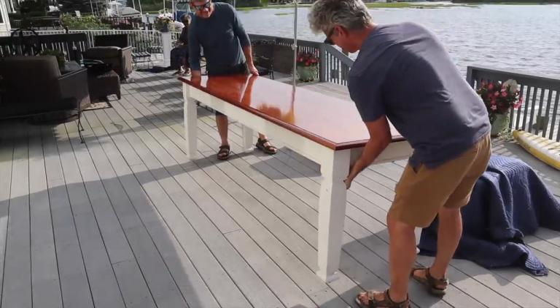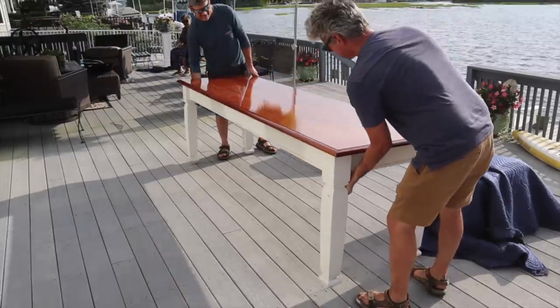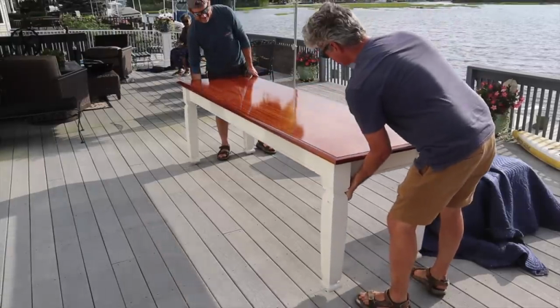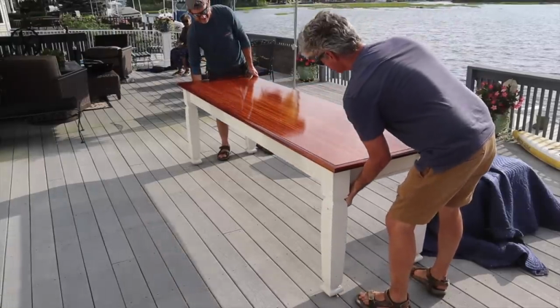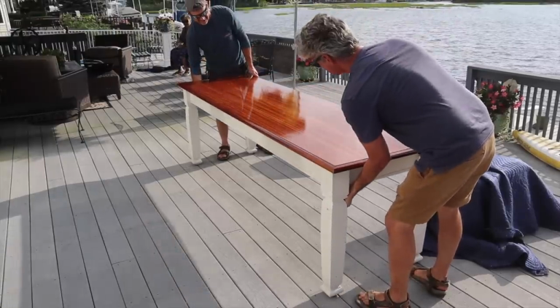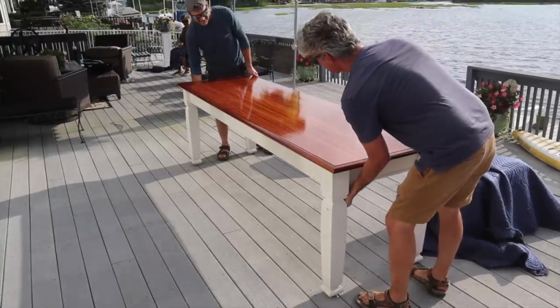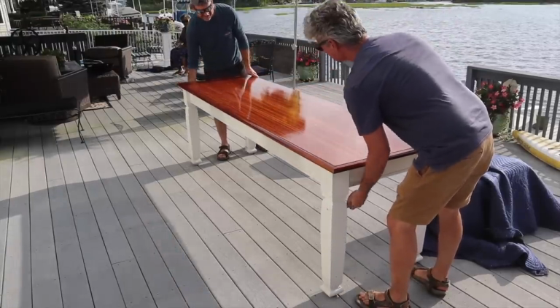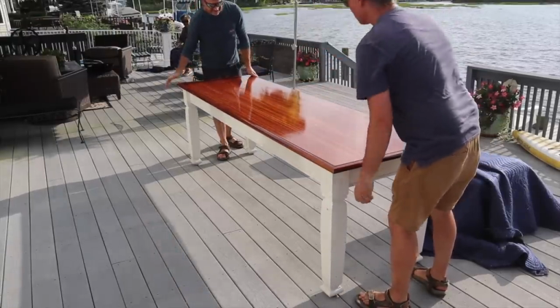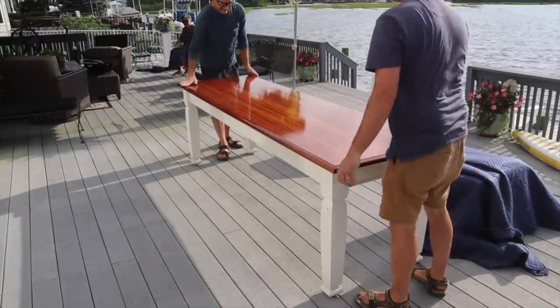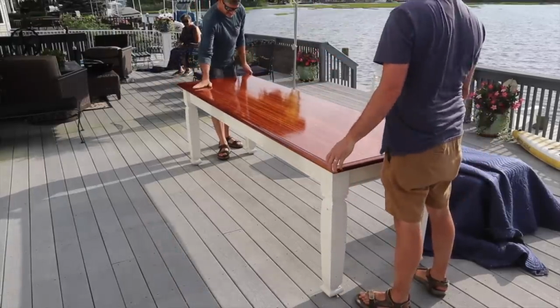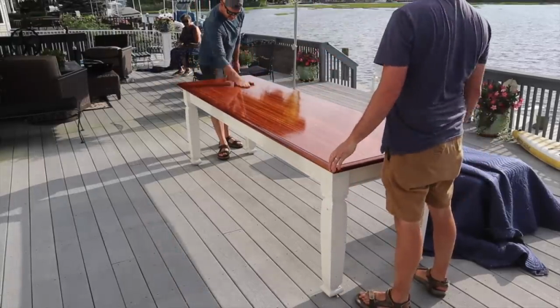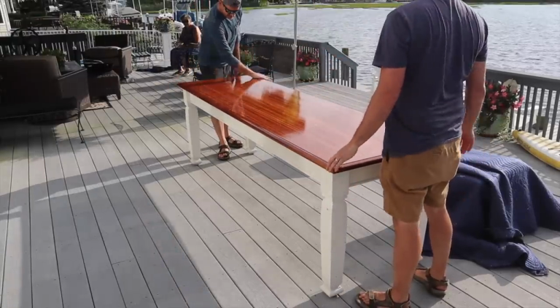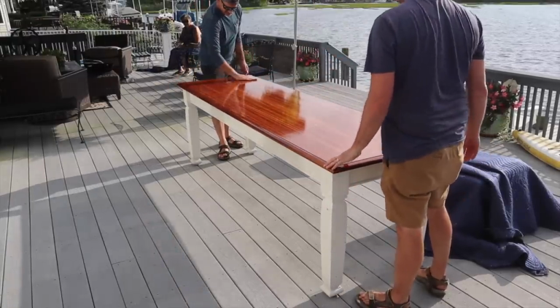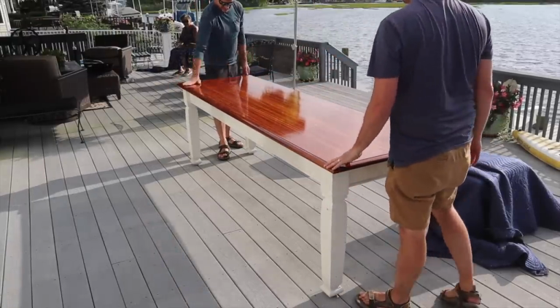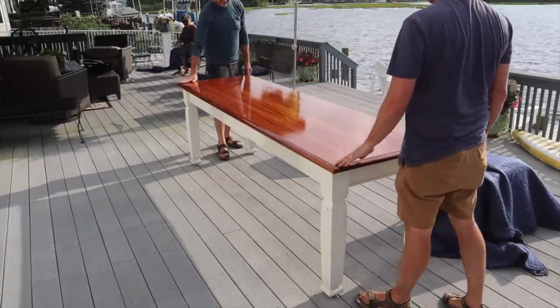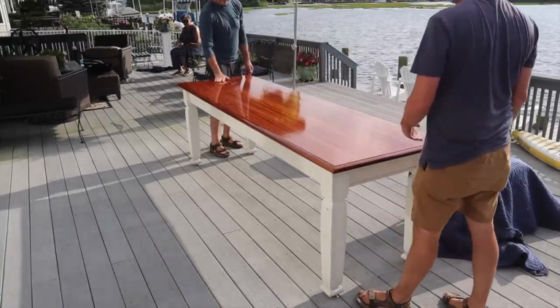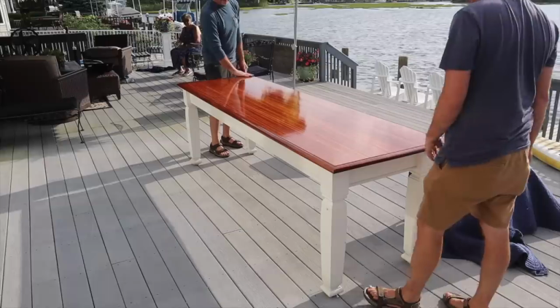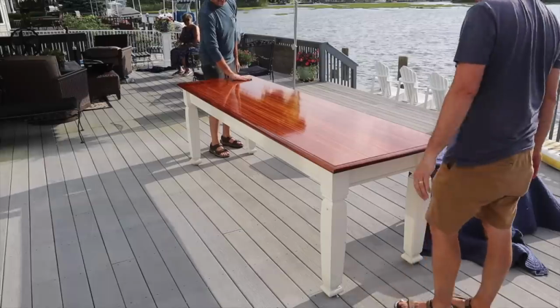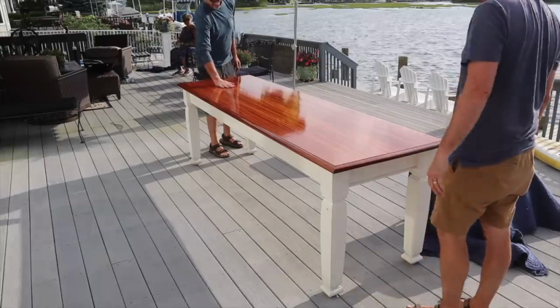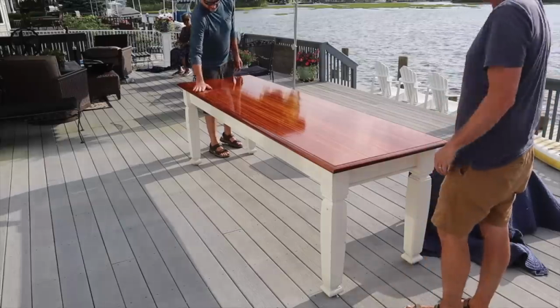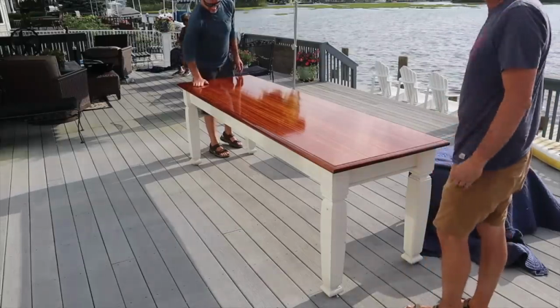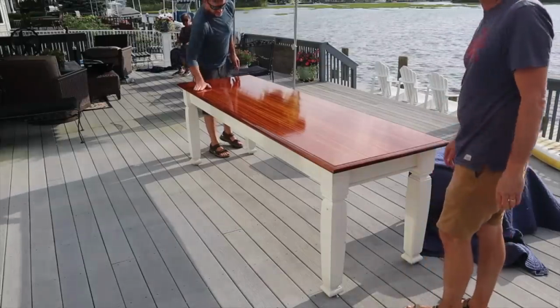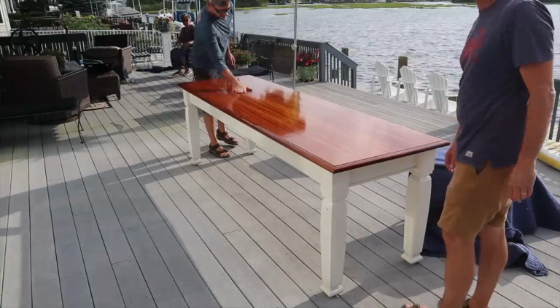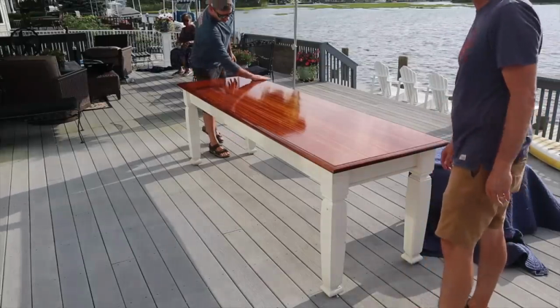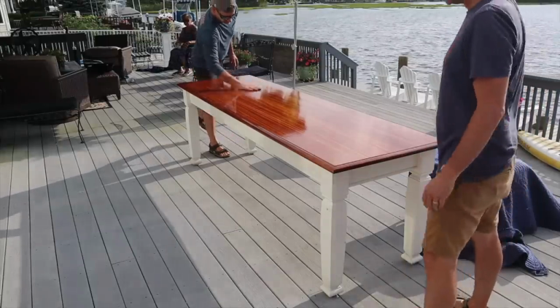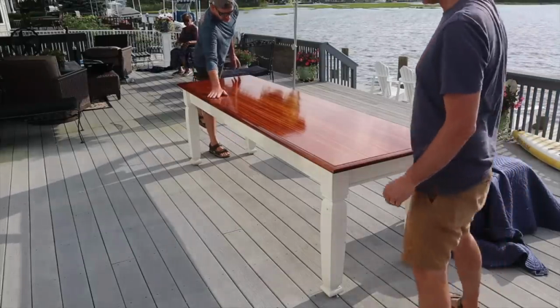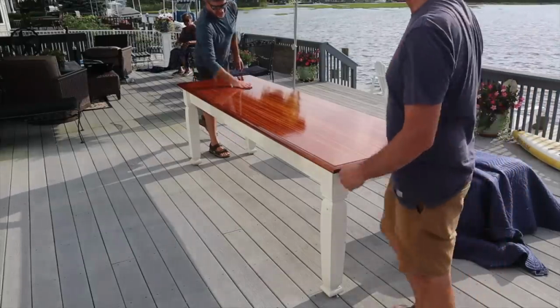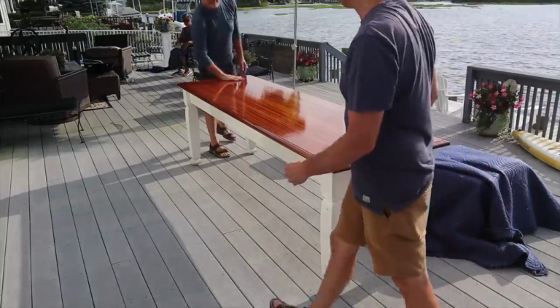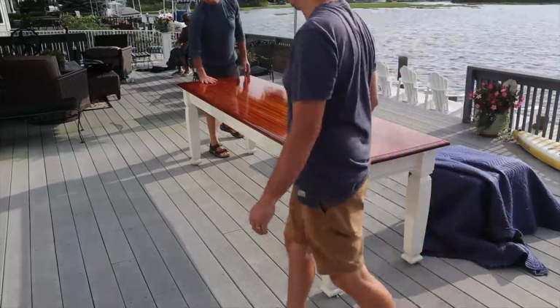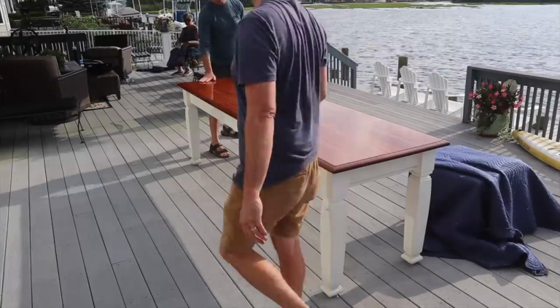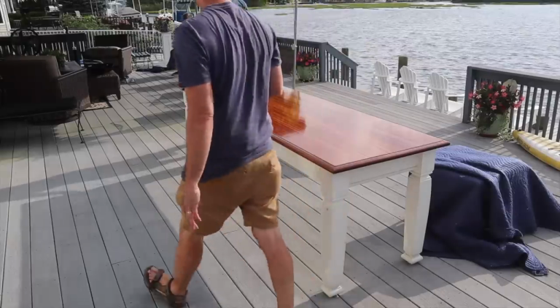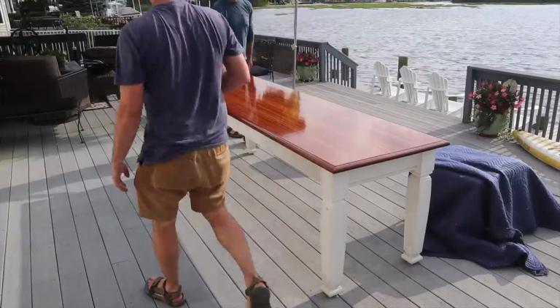Damn, that's got a sheen to it! Nice. Just making another one in about another eight months.